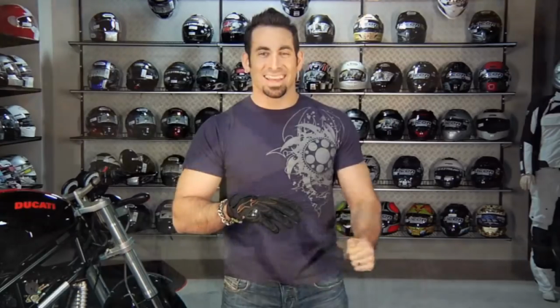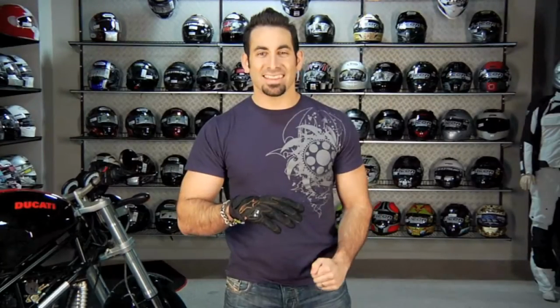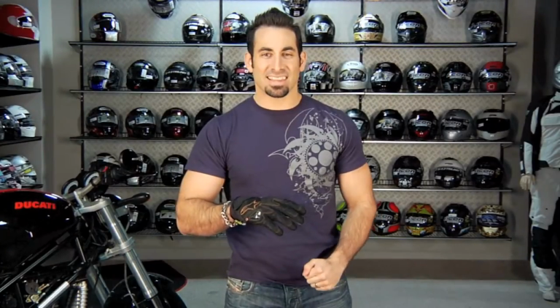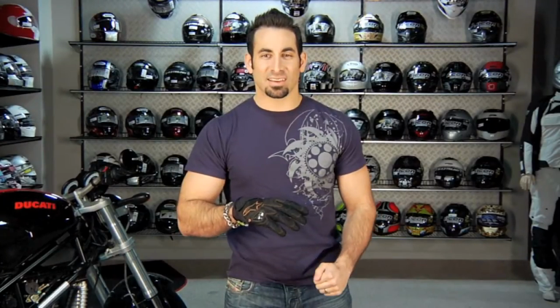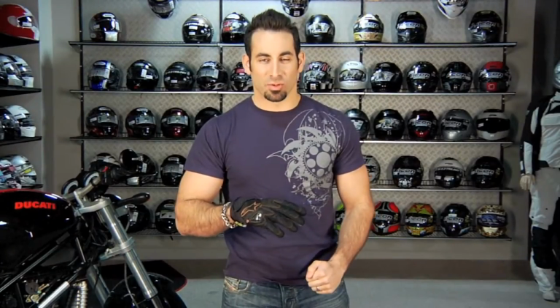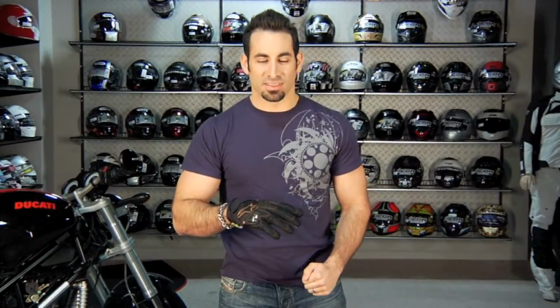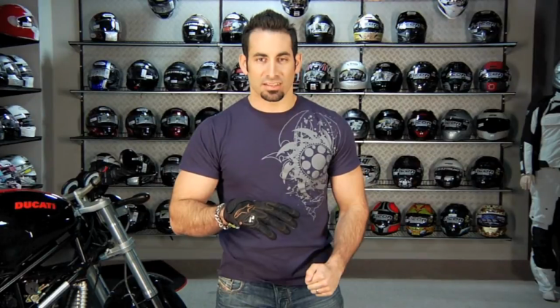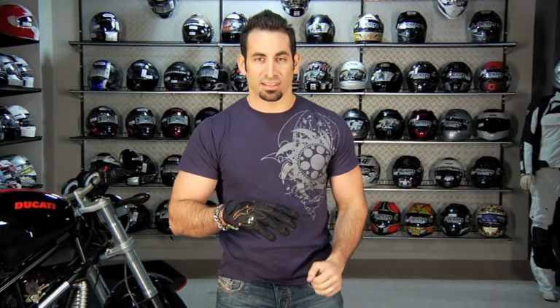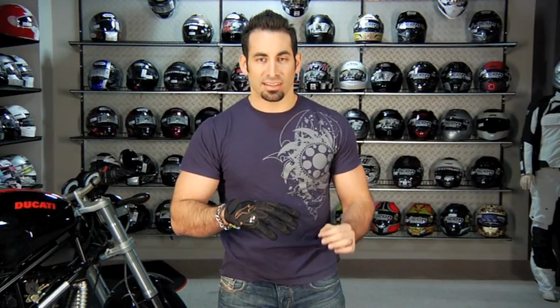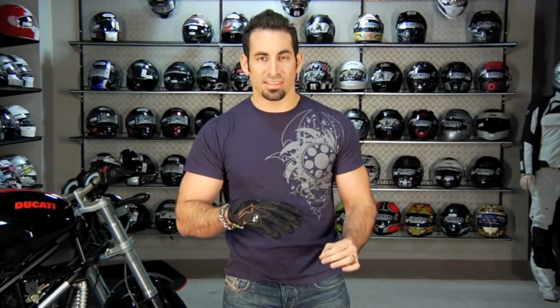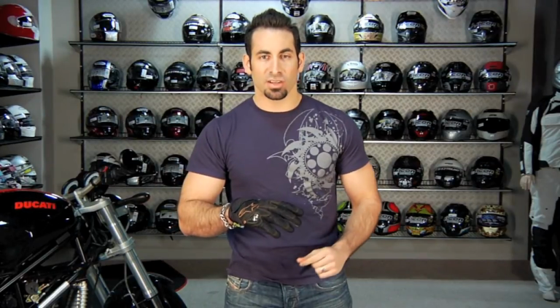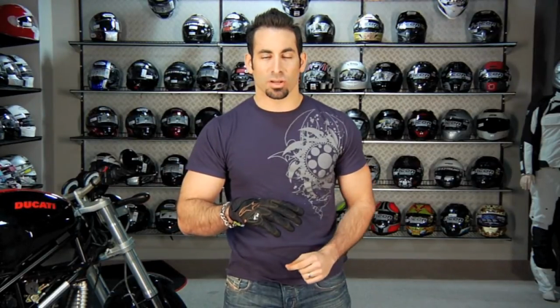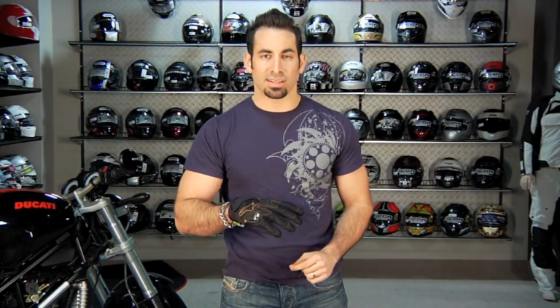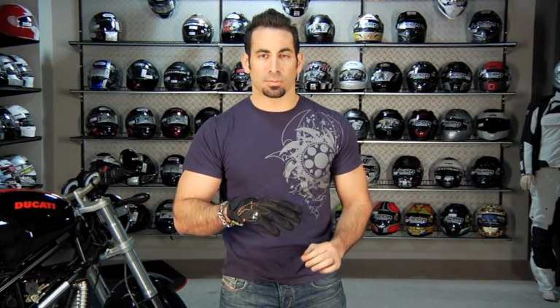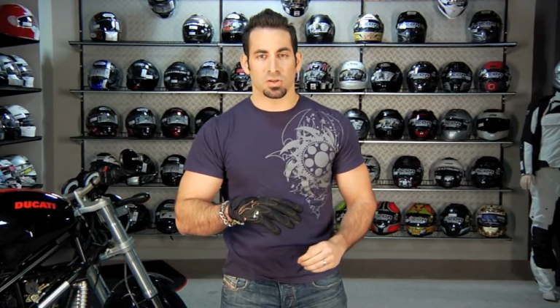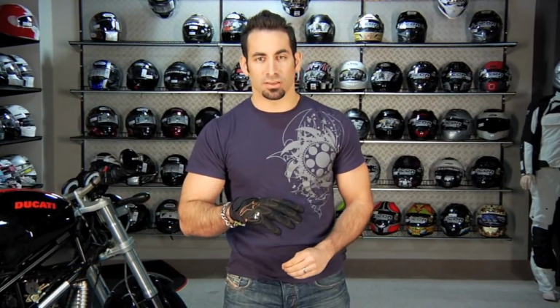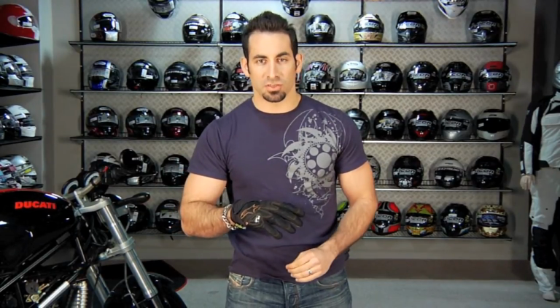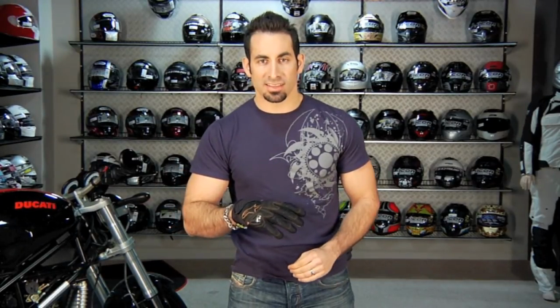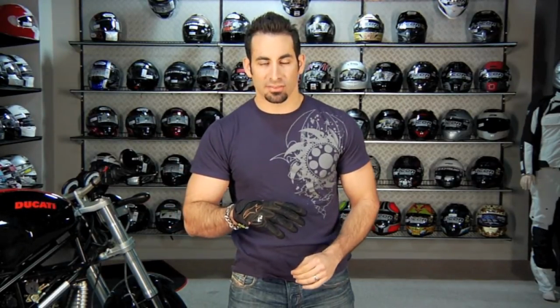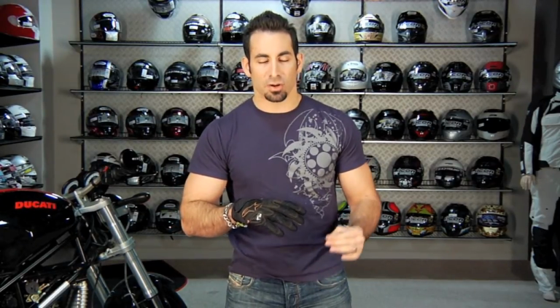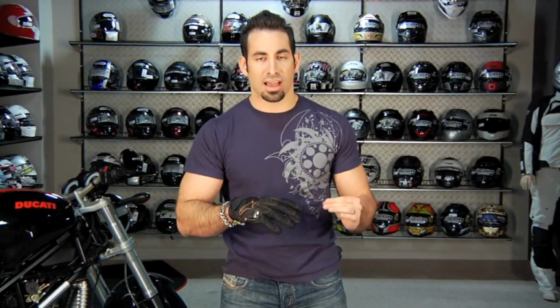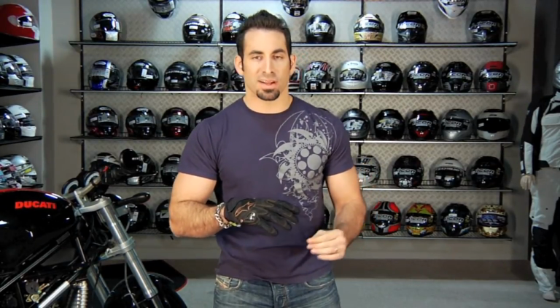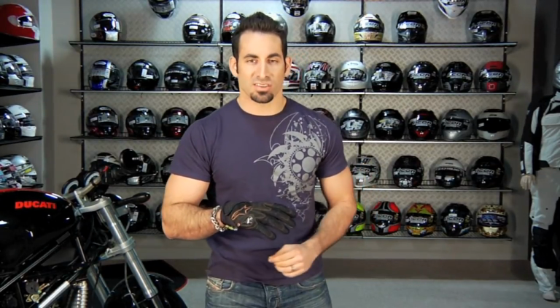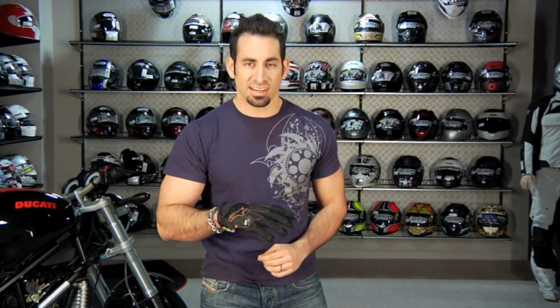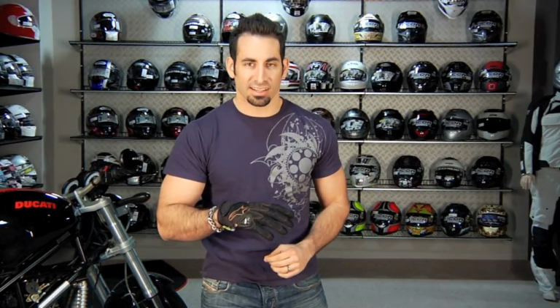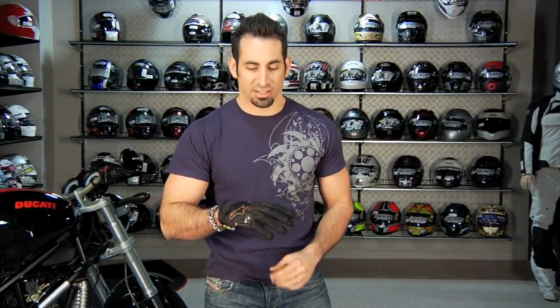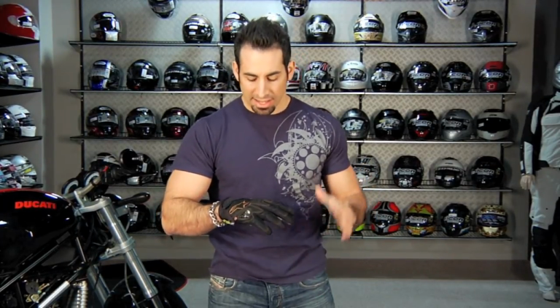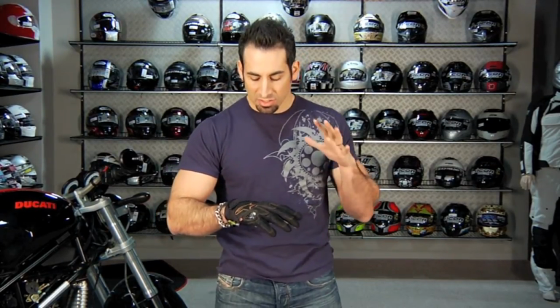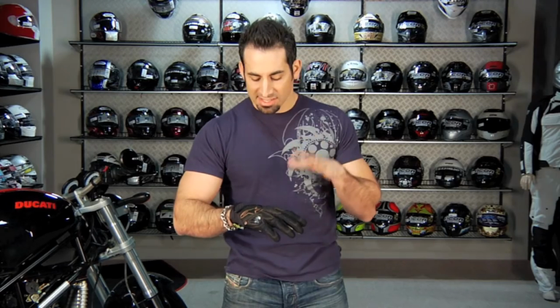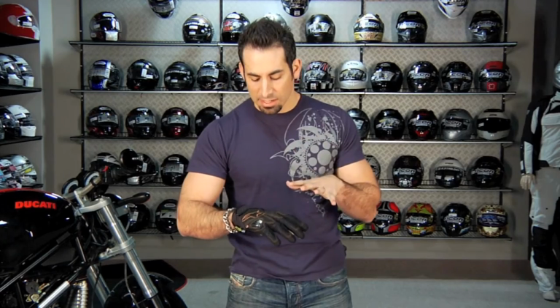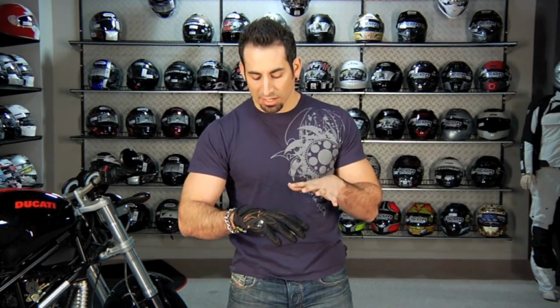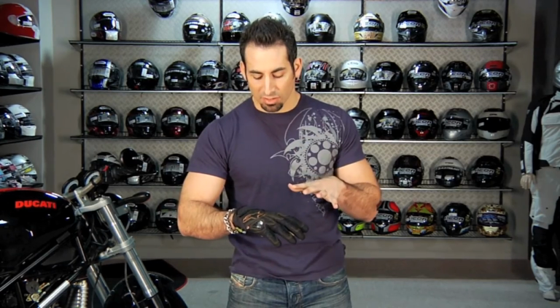Hey, this is Anthony with RevZilla TV, and in this video we're going to break down a brand new glove for 2011, part of the Alpinestars City Collection — it's called the Scheme Kevlar.